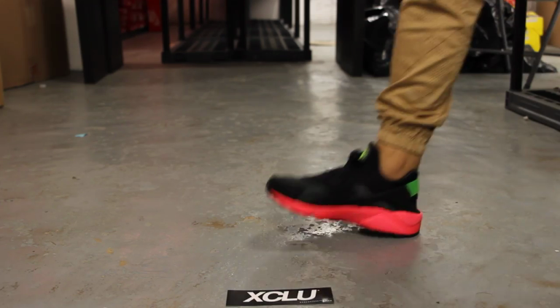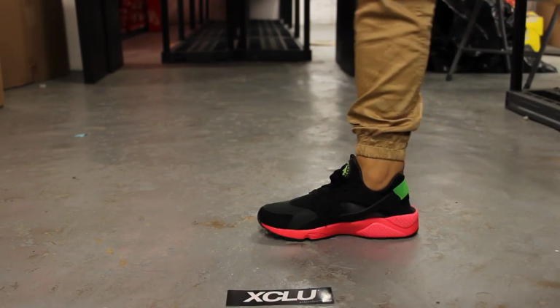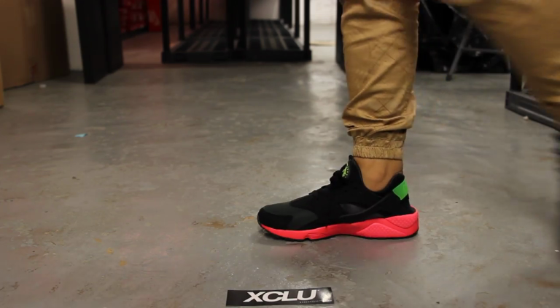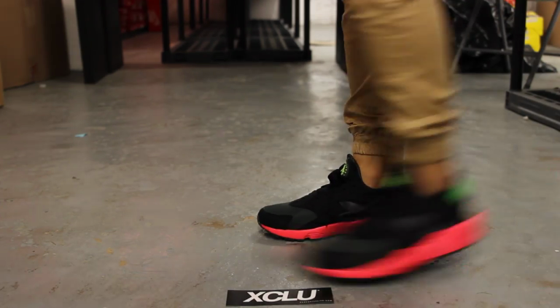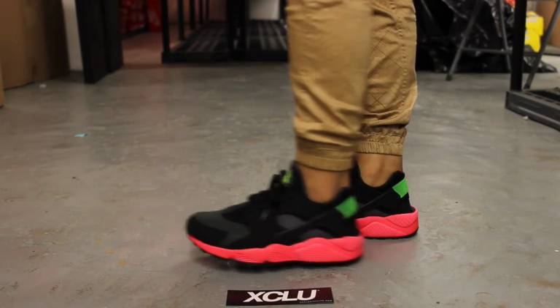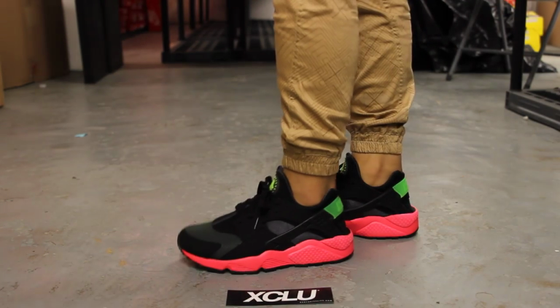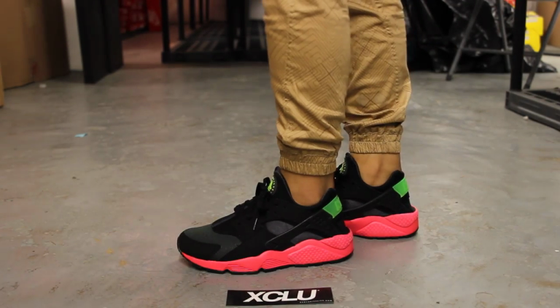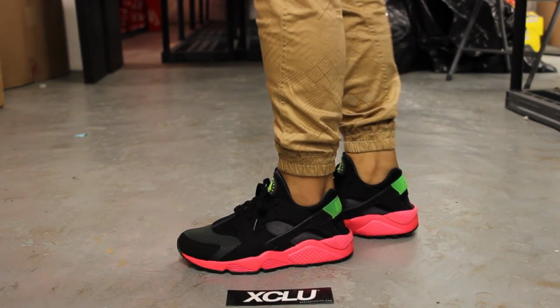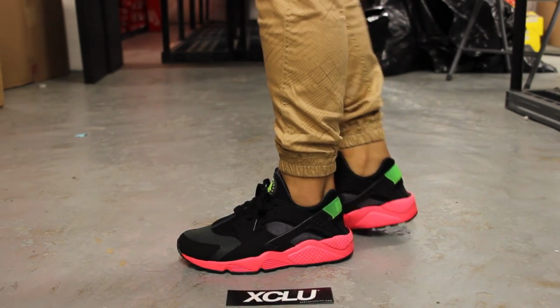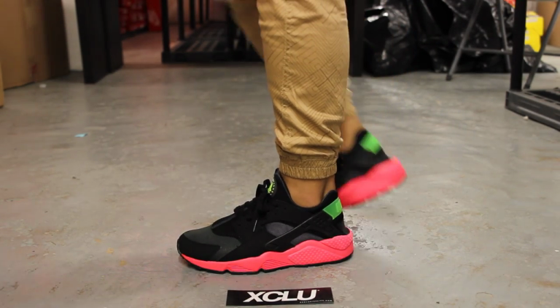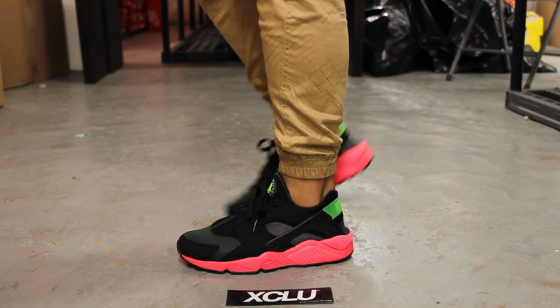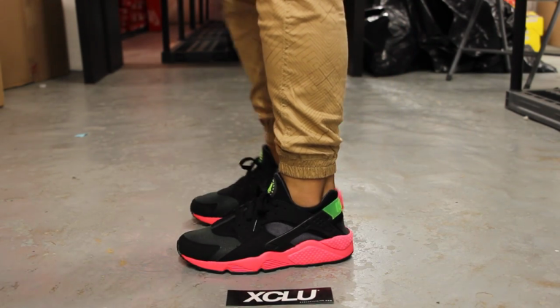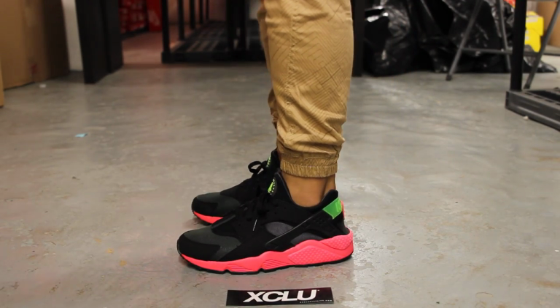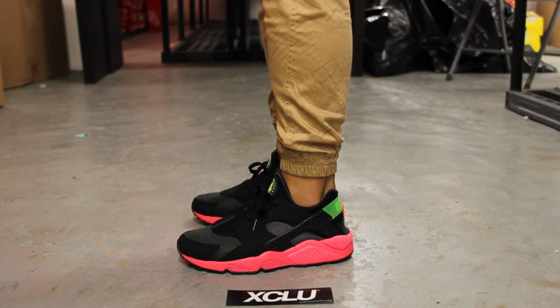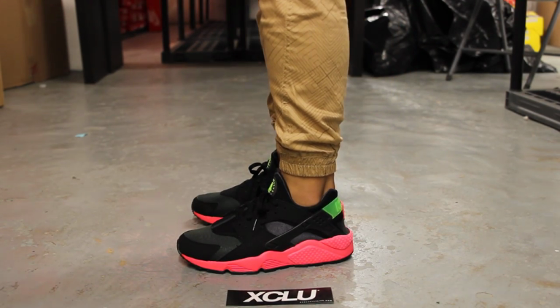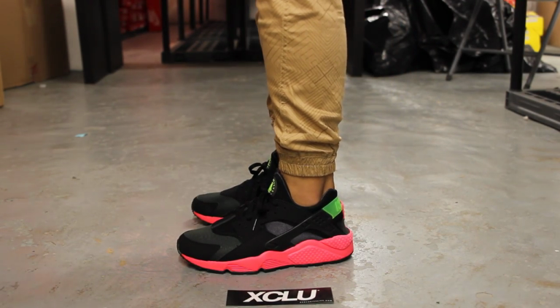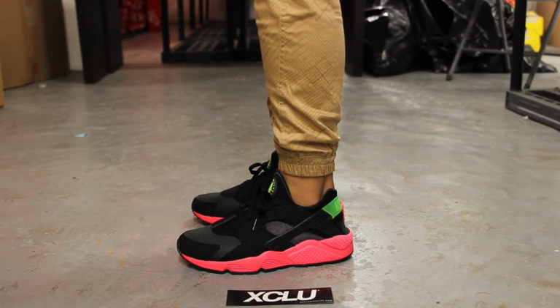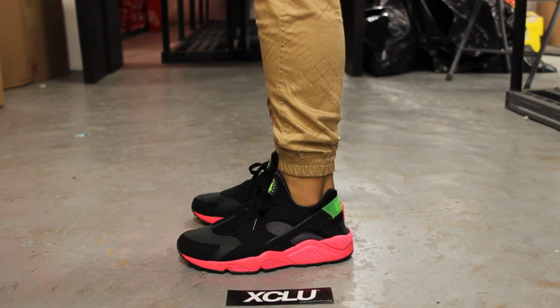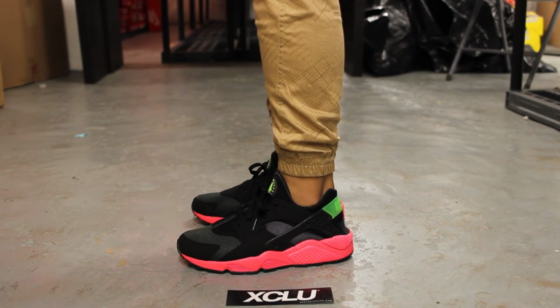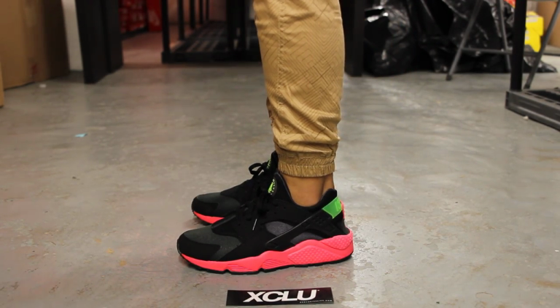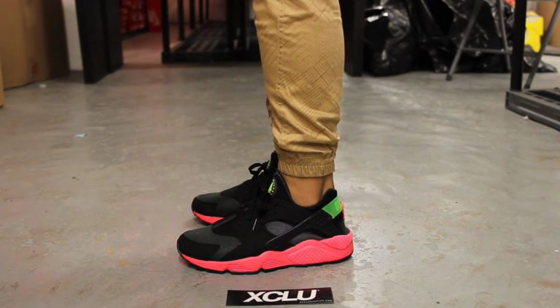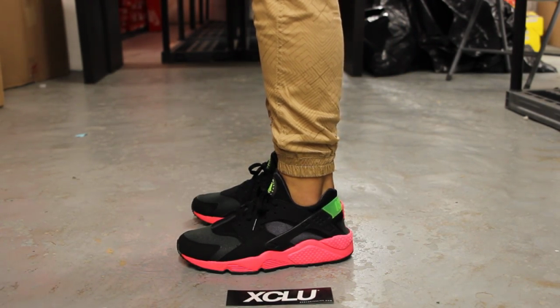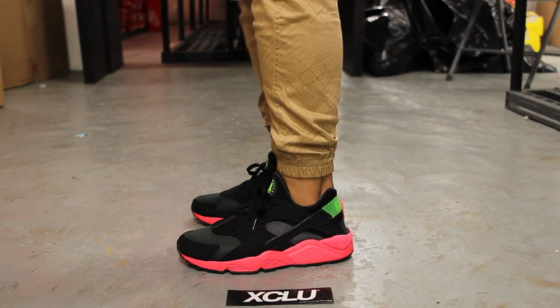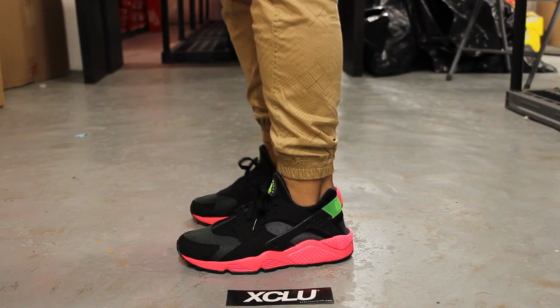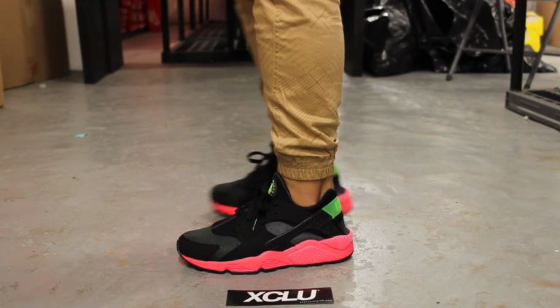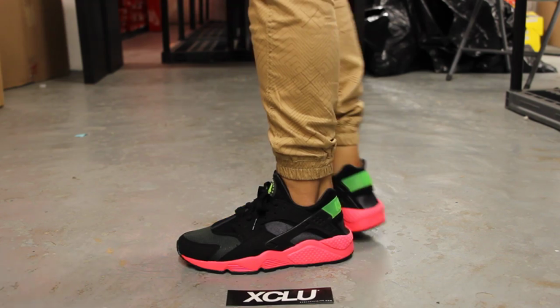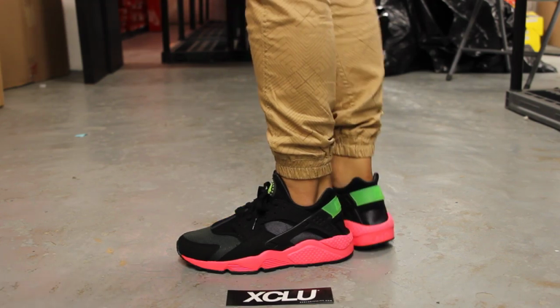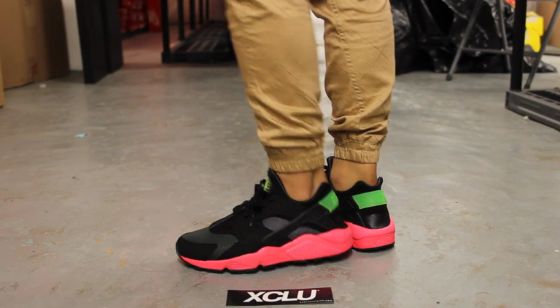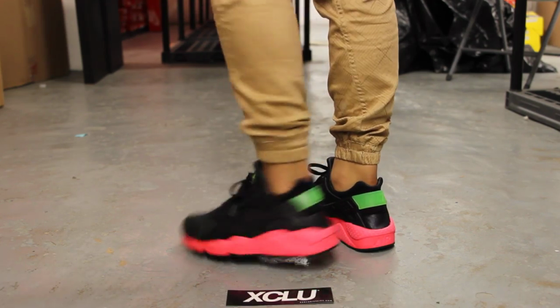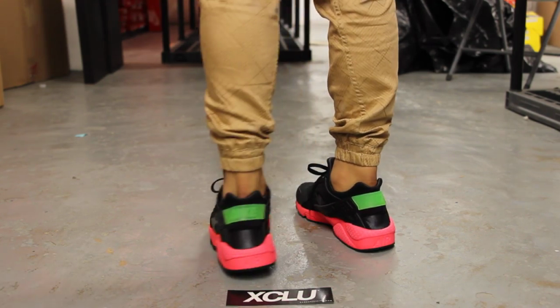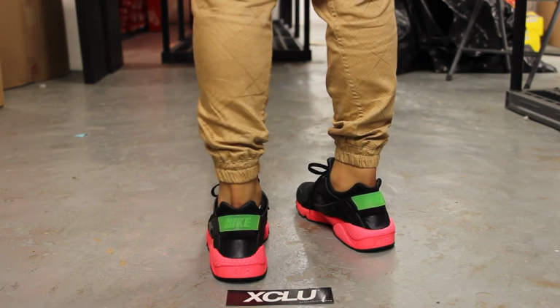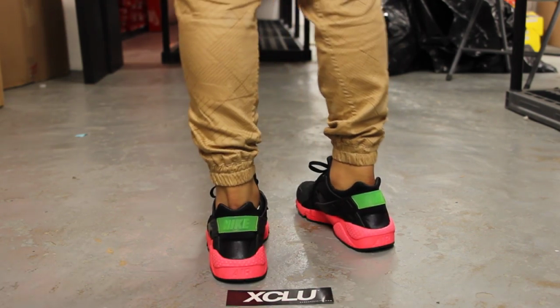Hi guys, so this is what the Air Hirachis in the Futureforce black and poison green colorway looks like on feet.